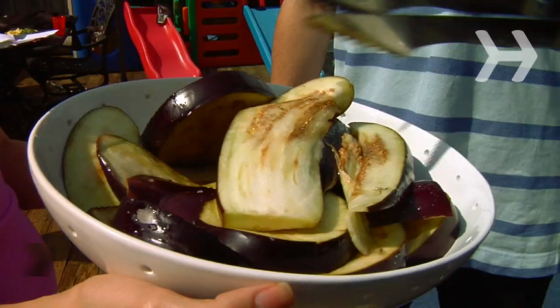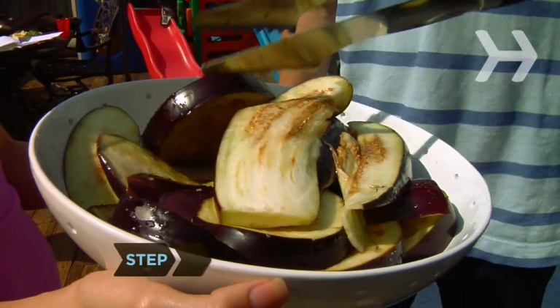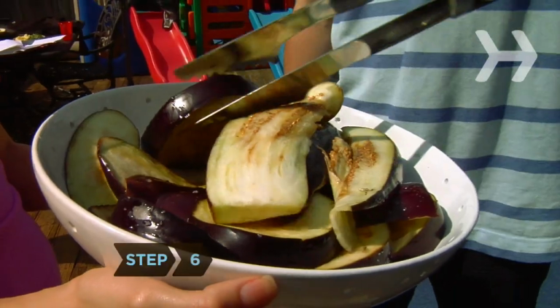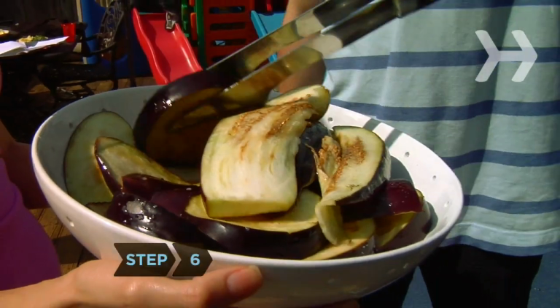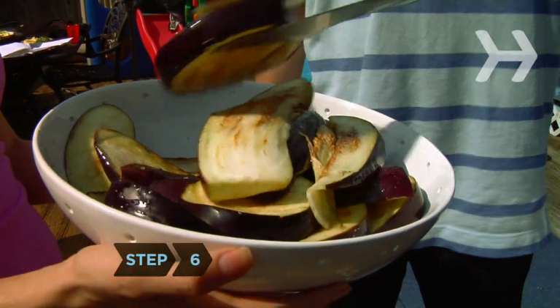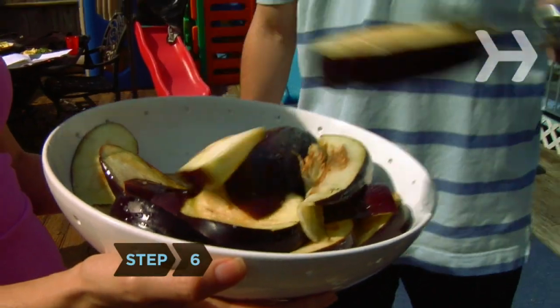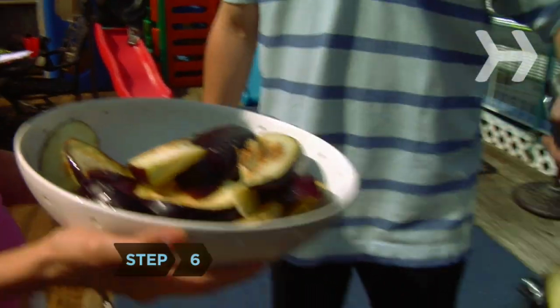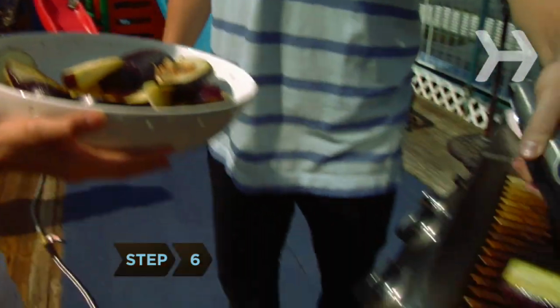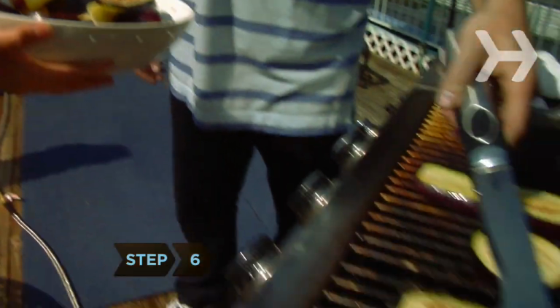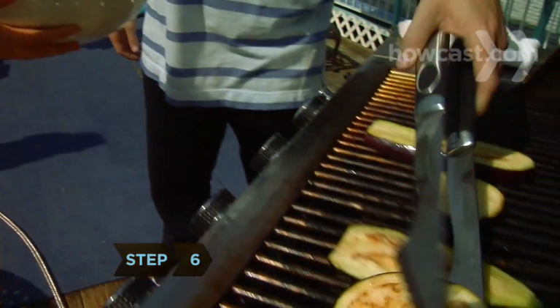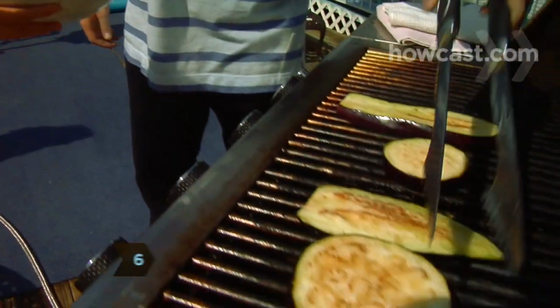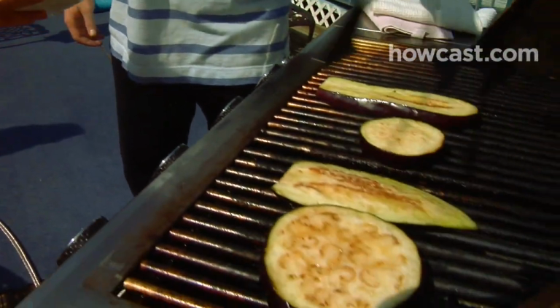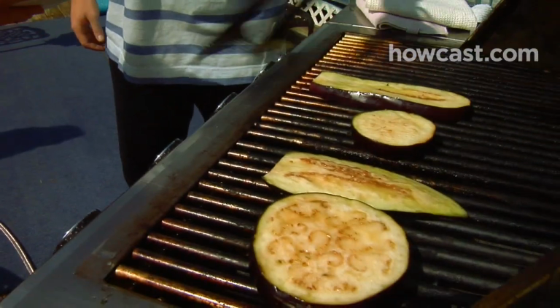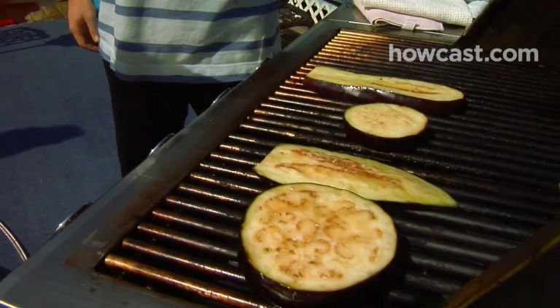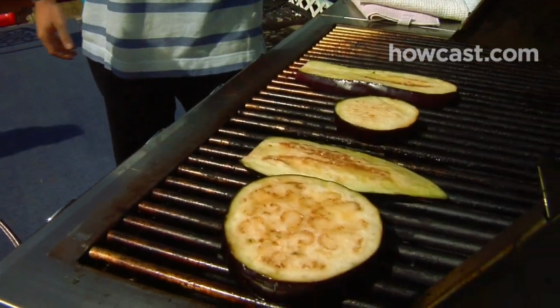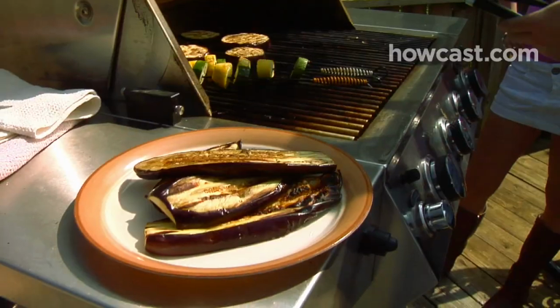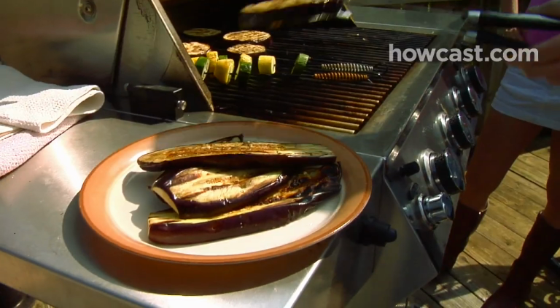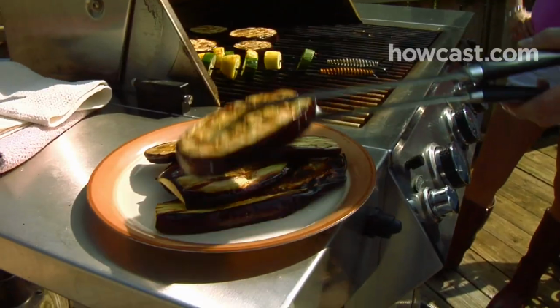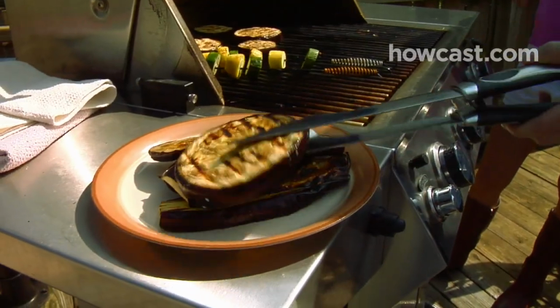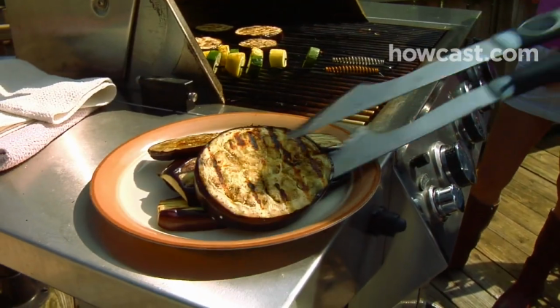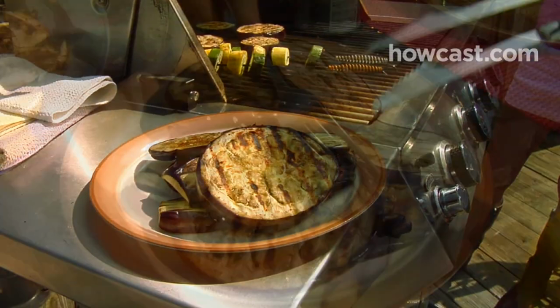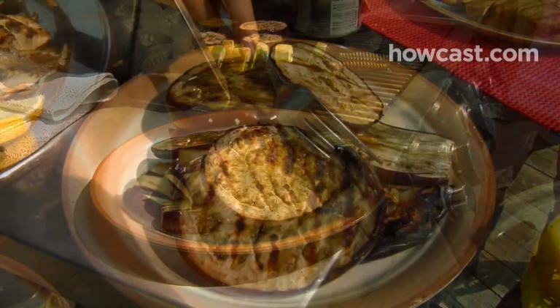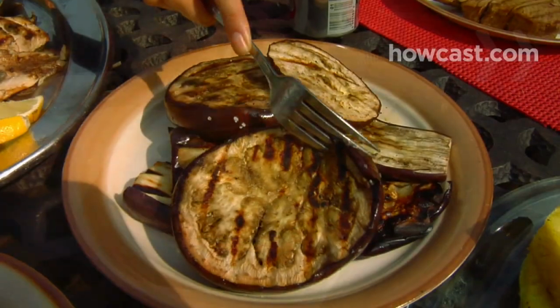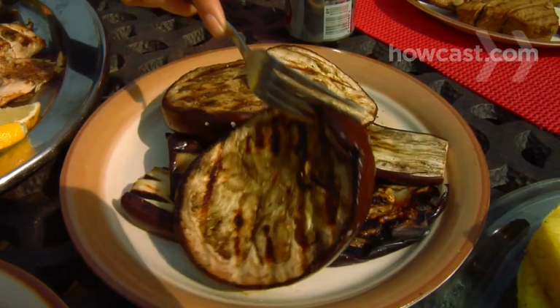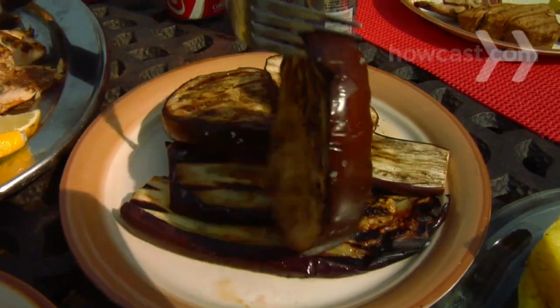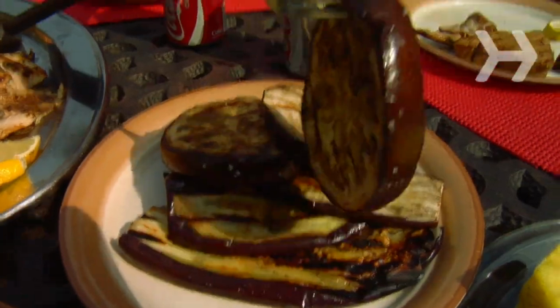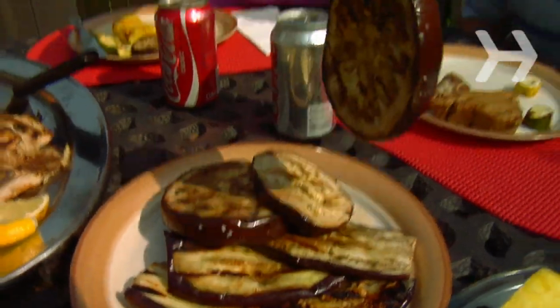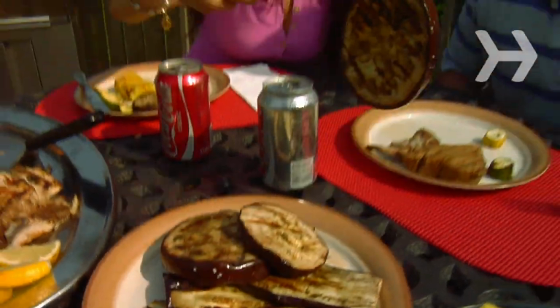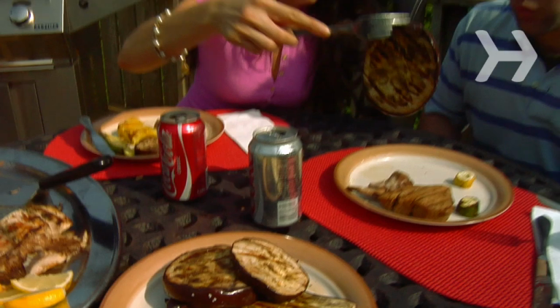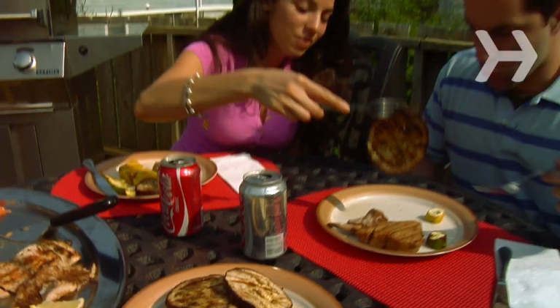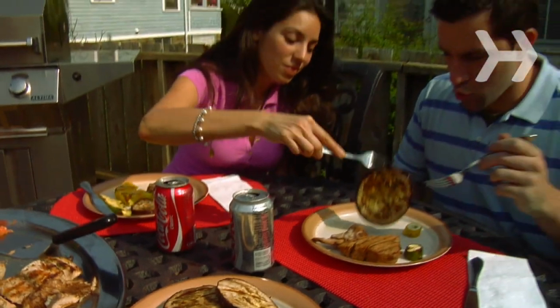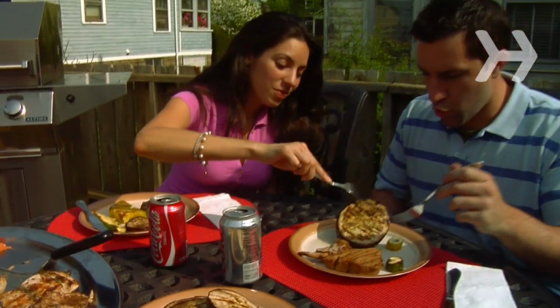Step 6. Grill until tender, turning occasionally, from 6 to 12 minutes, depending on the thickness of the slices.